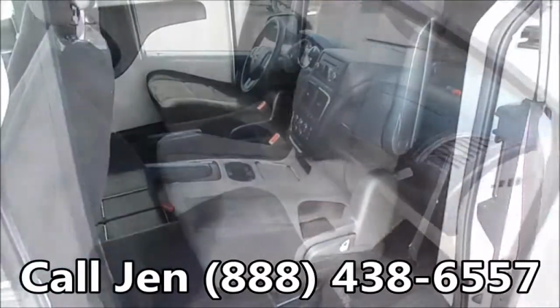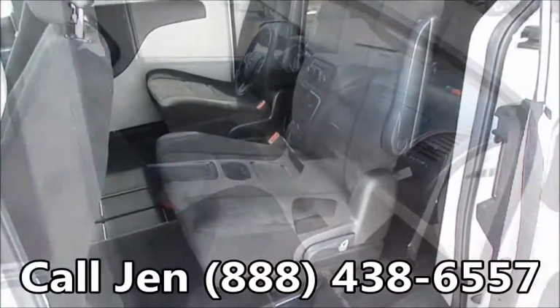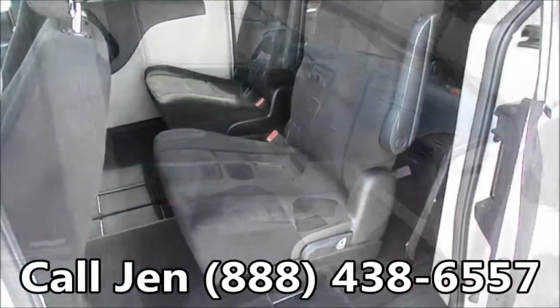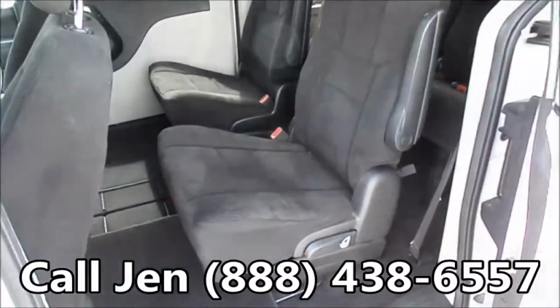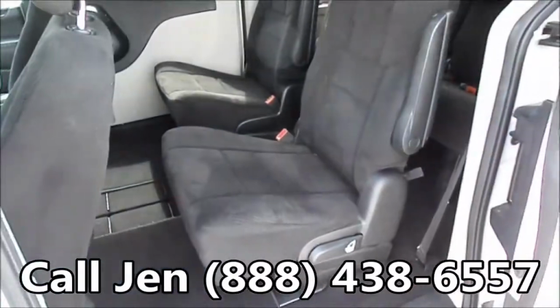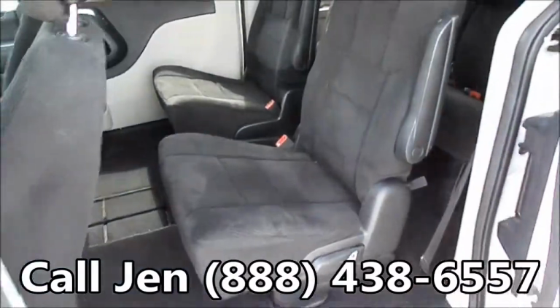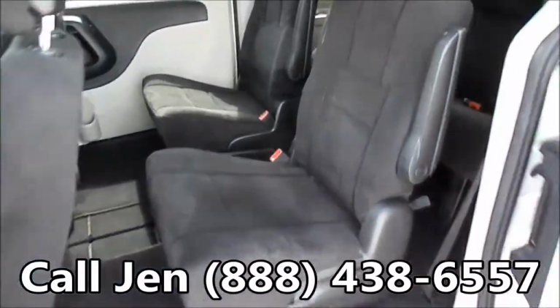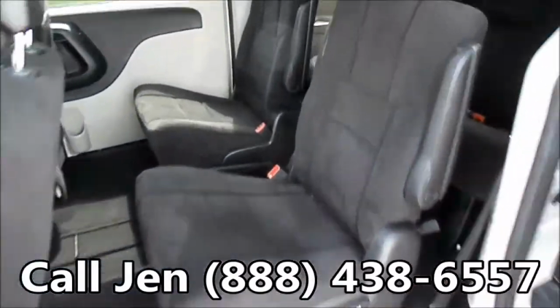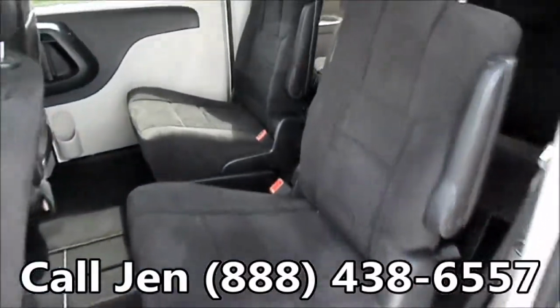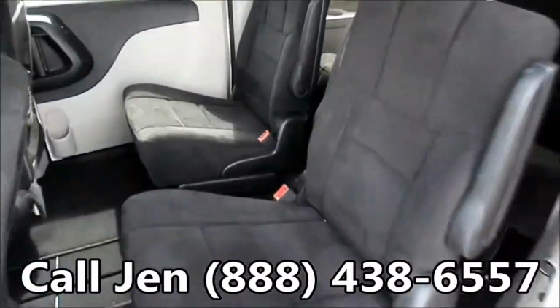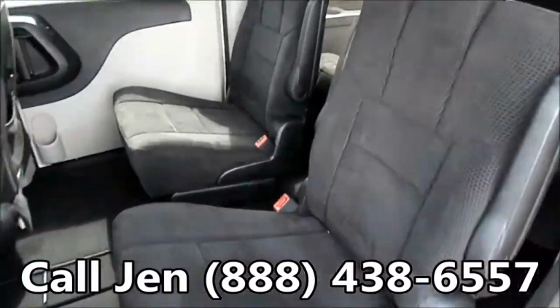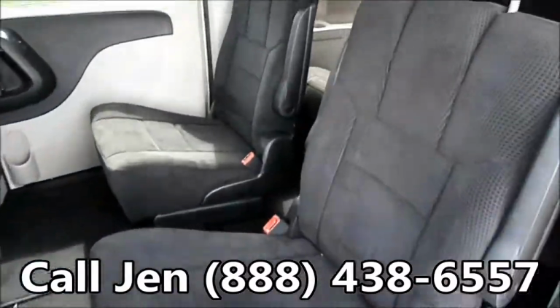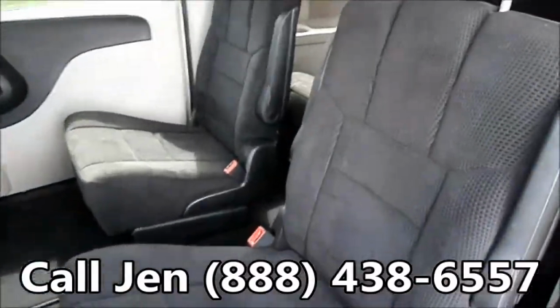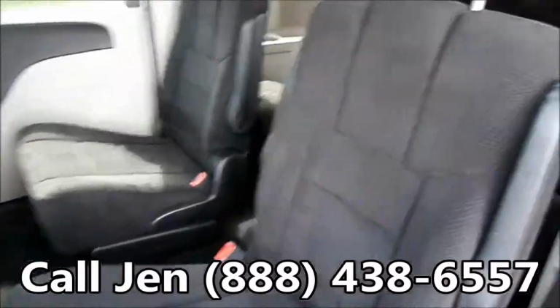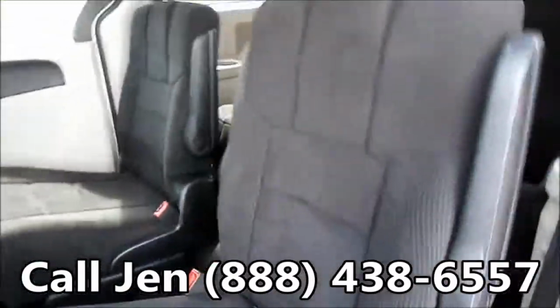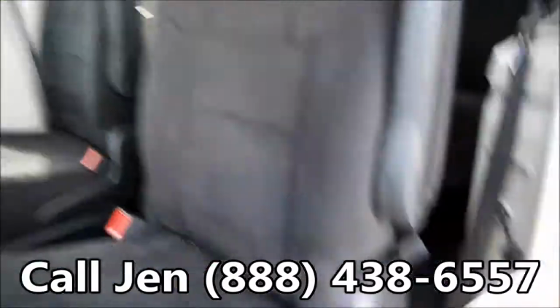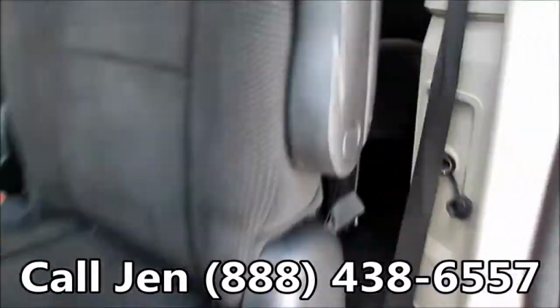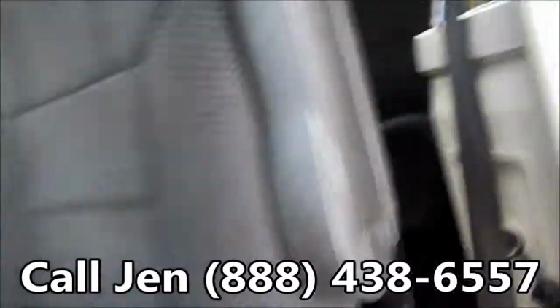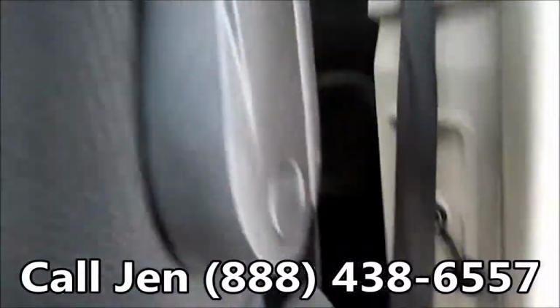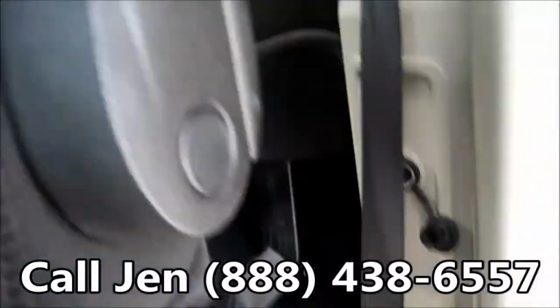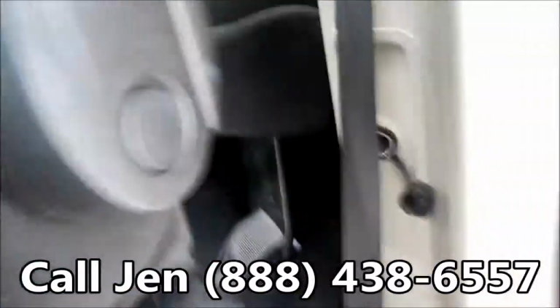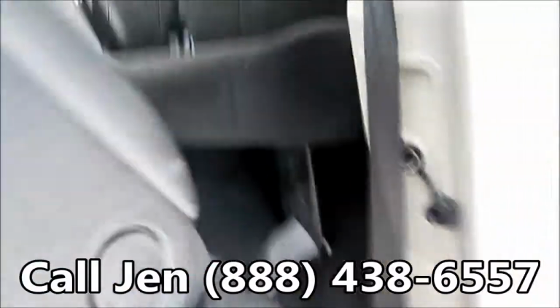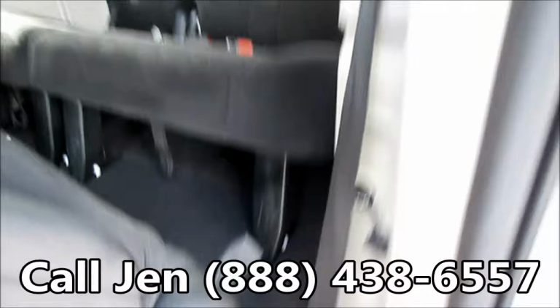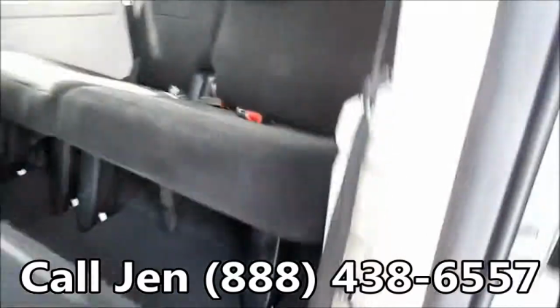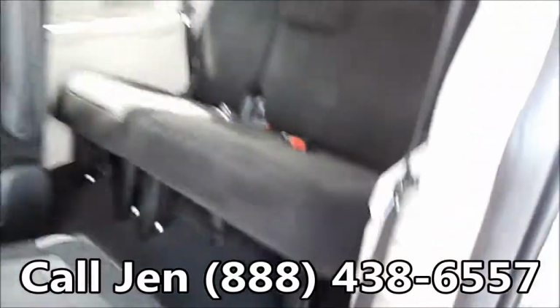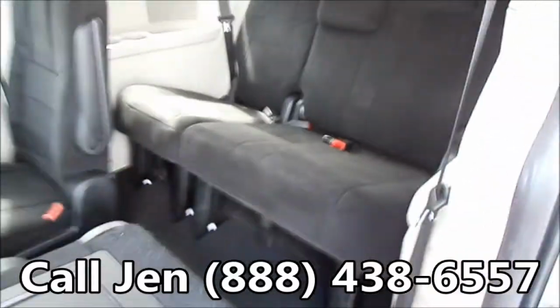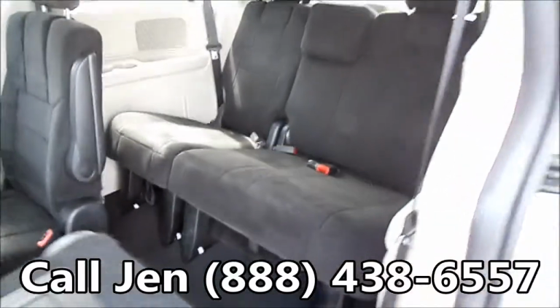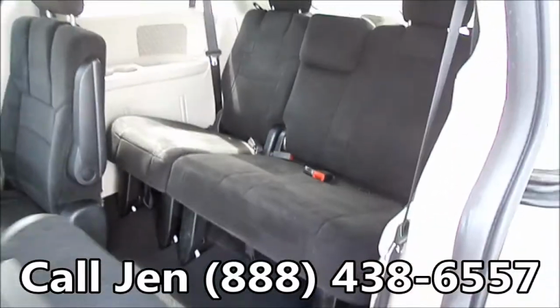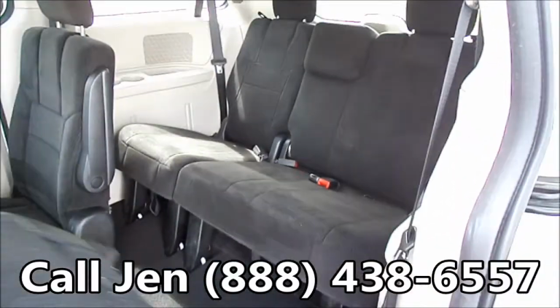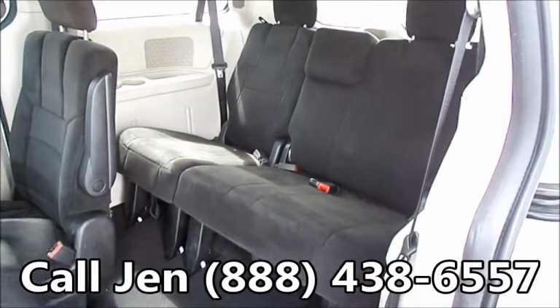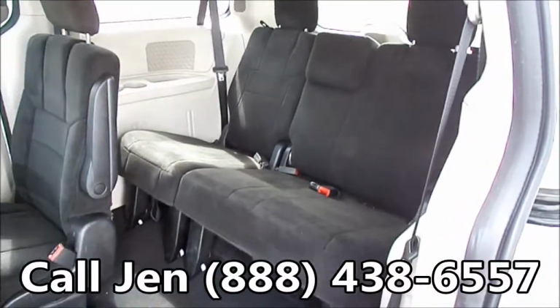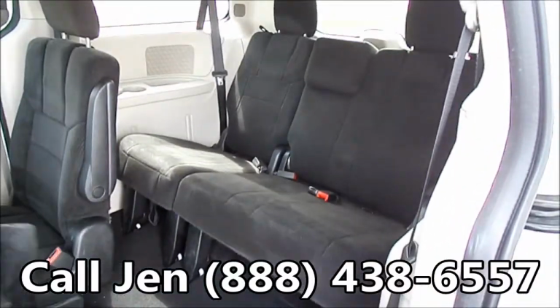Here's a look at your second row of seating, and there's your third.